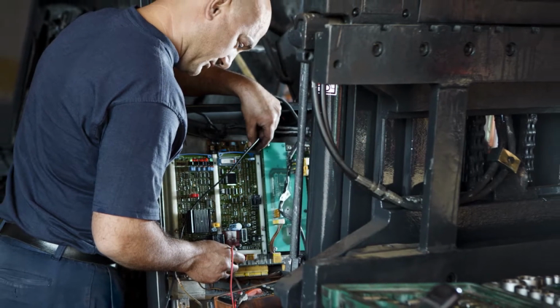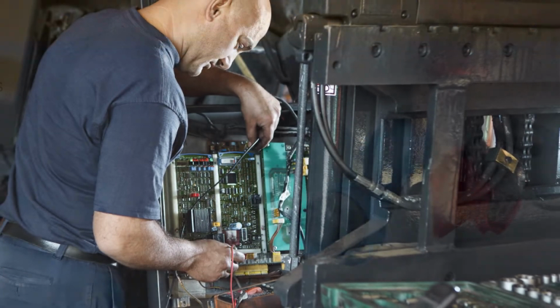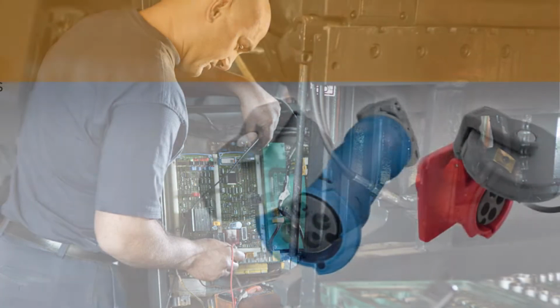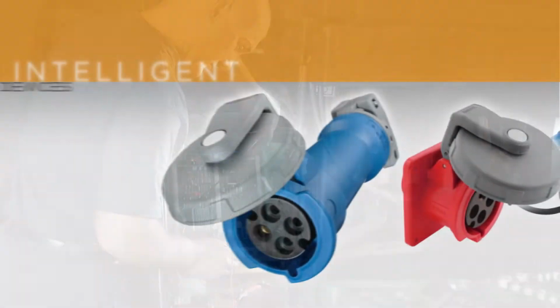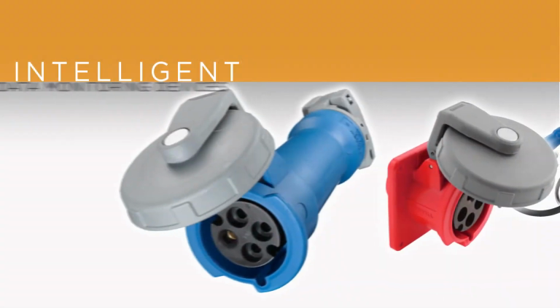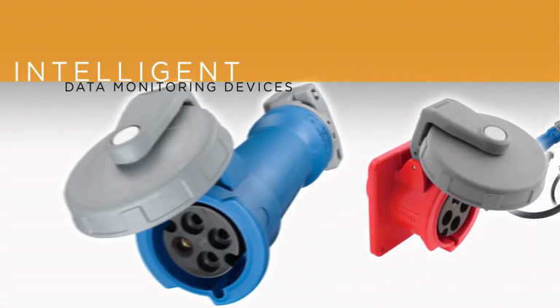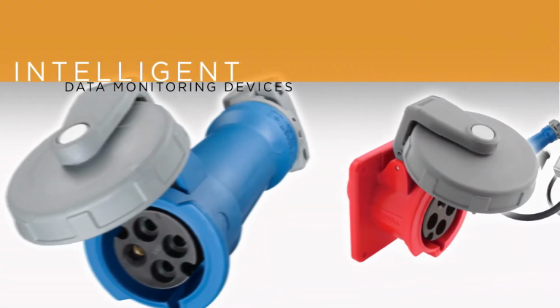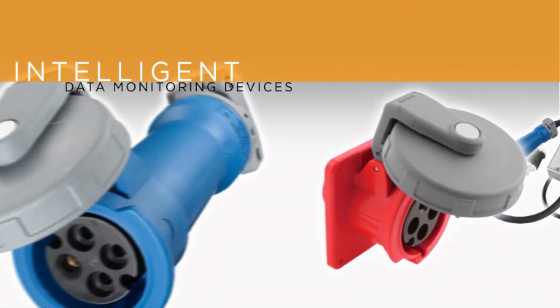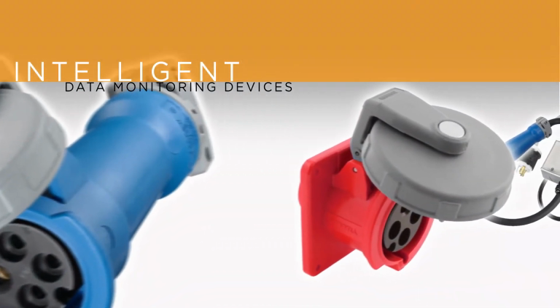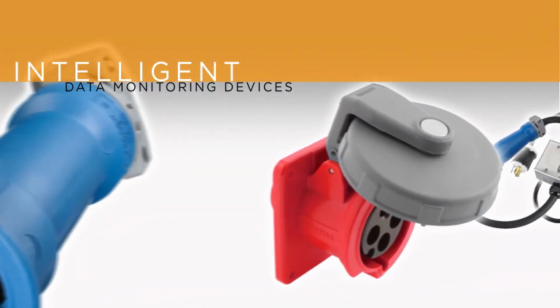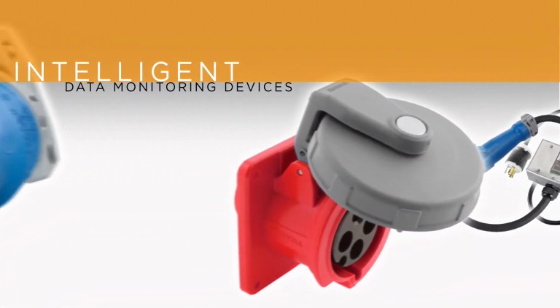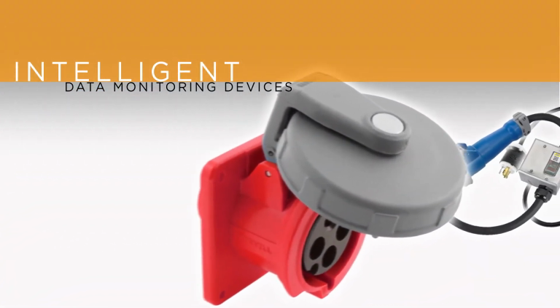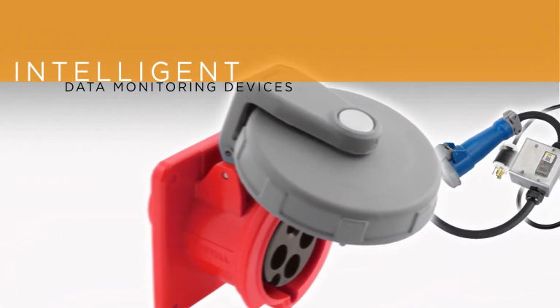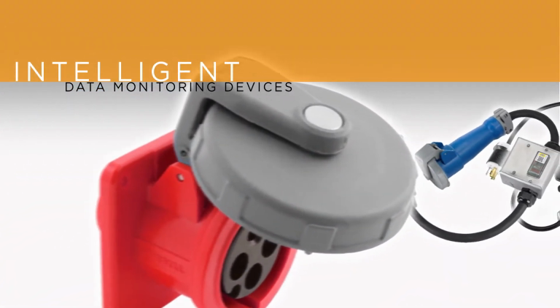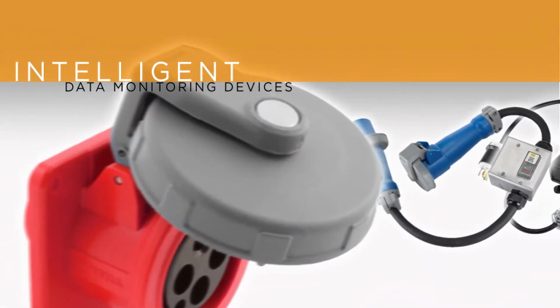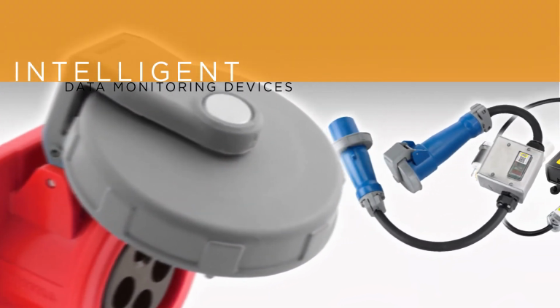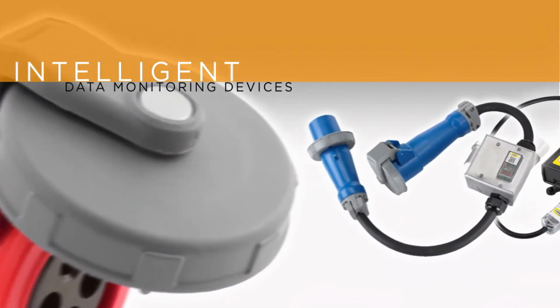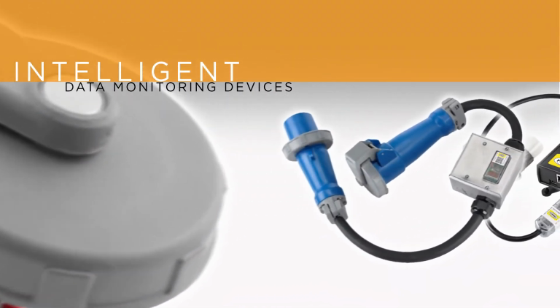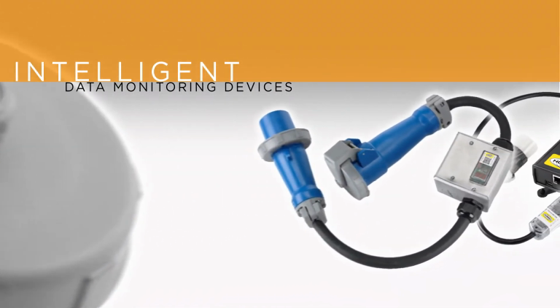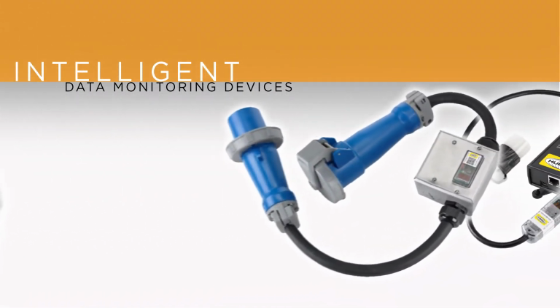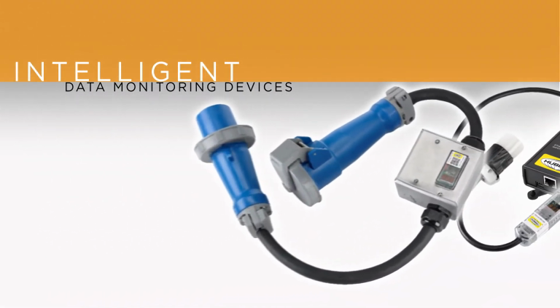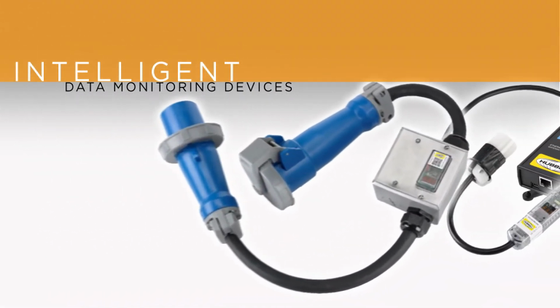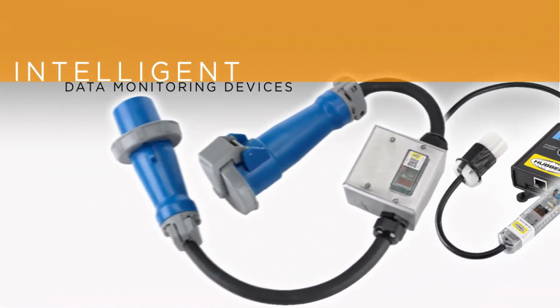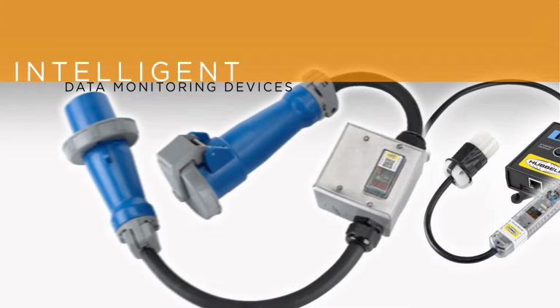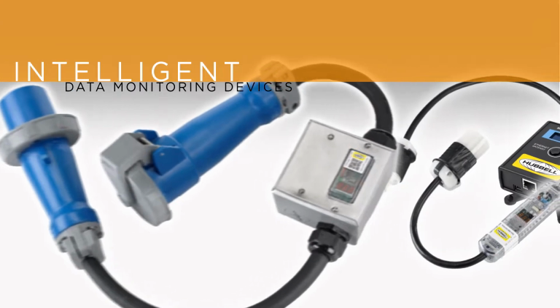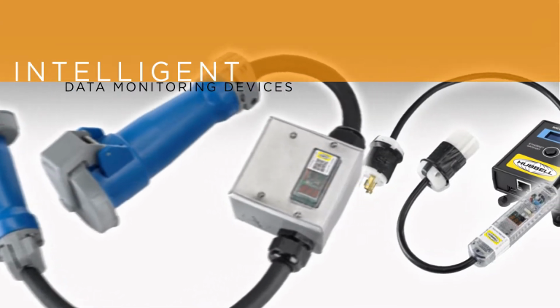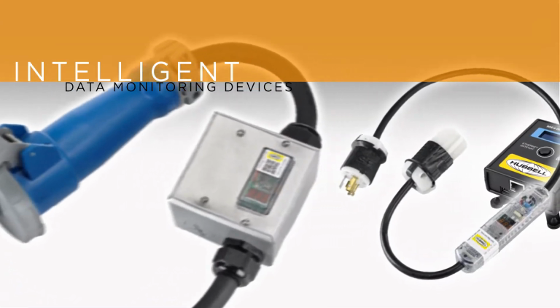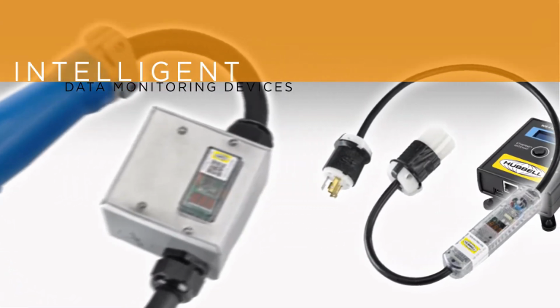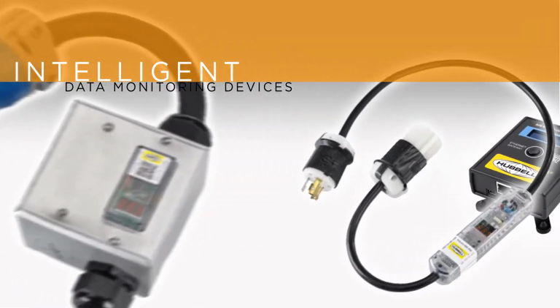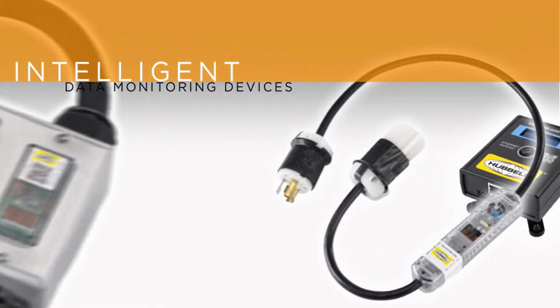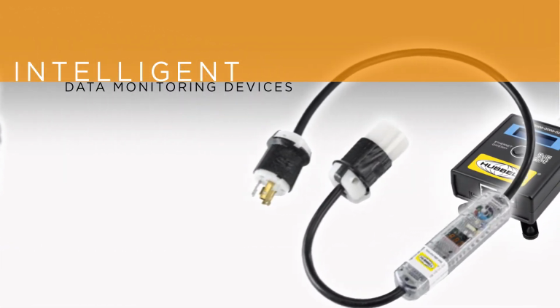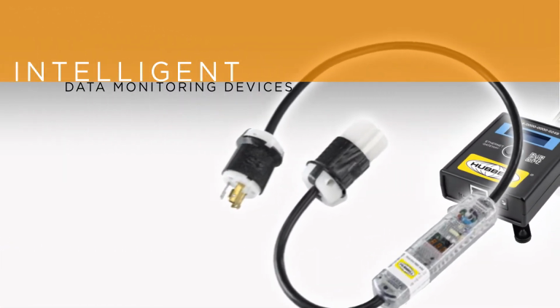Hubble's new line of intelligent data monitoring devices collect such important data and provide predictive analysis directly at the point of use.